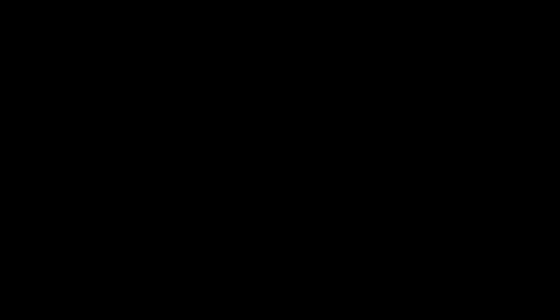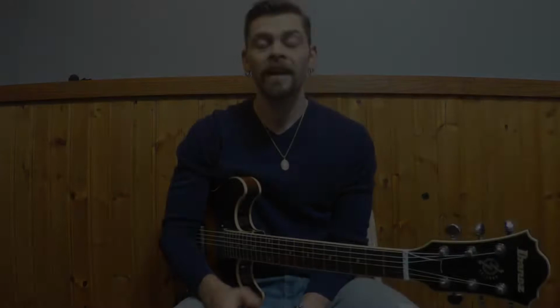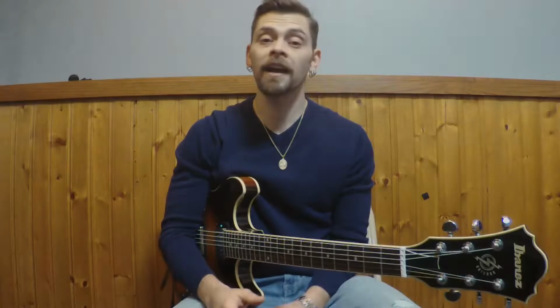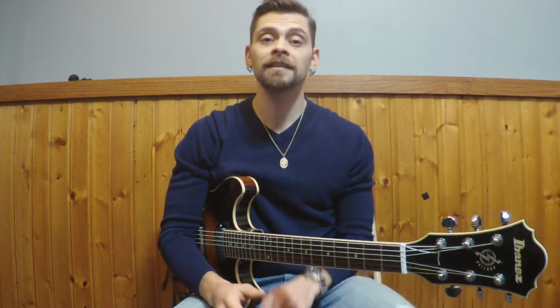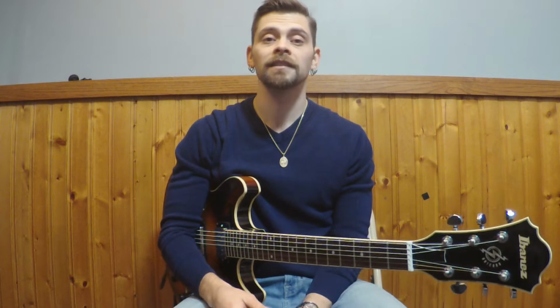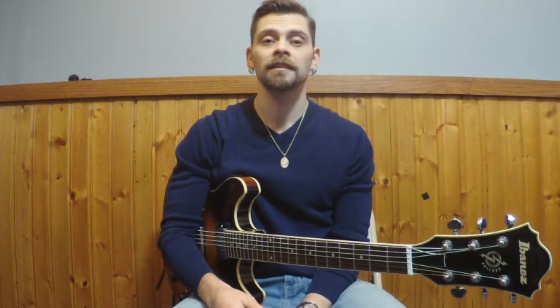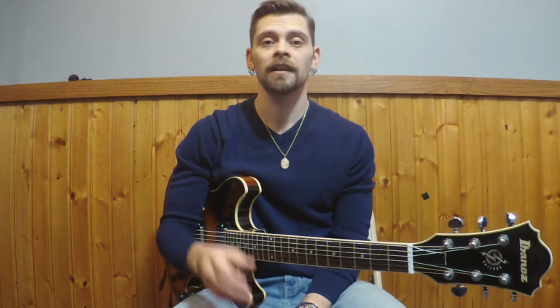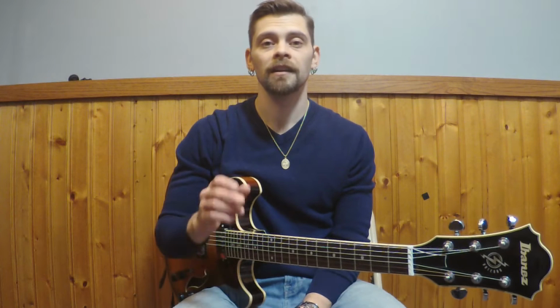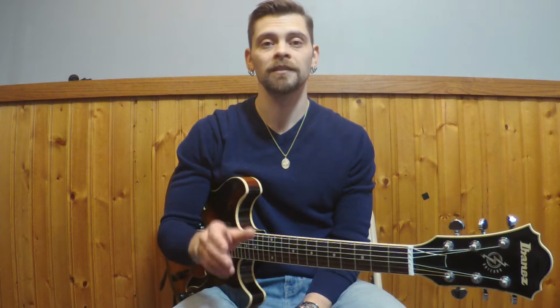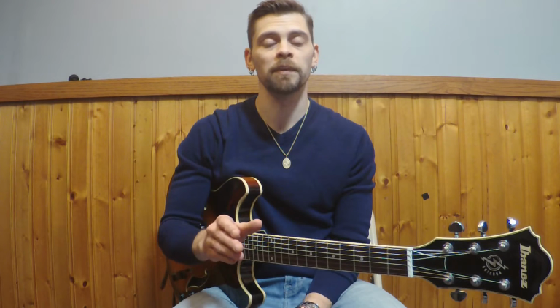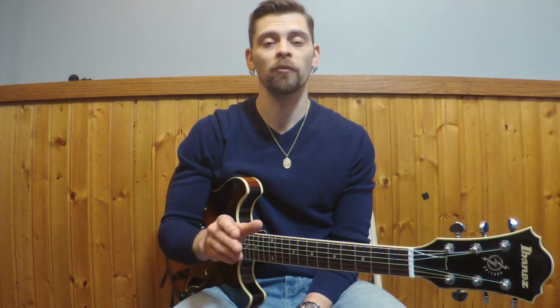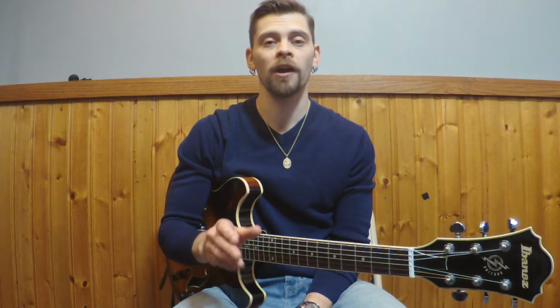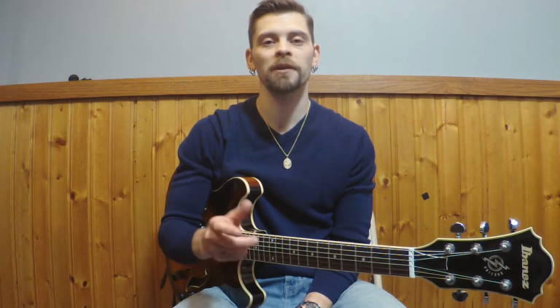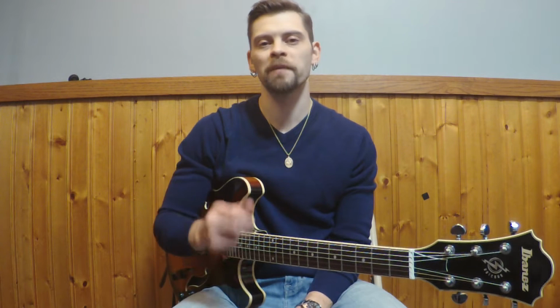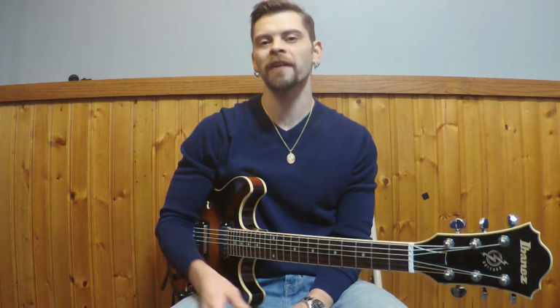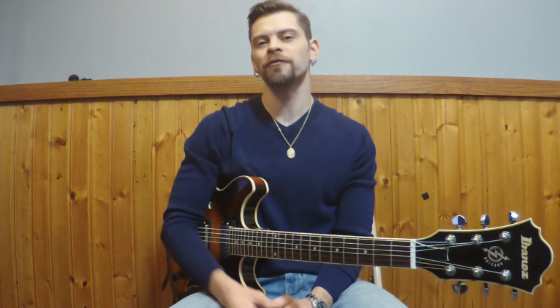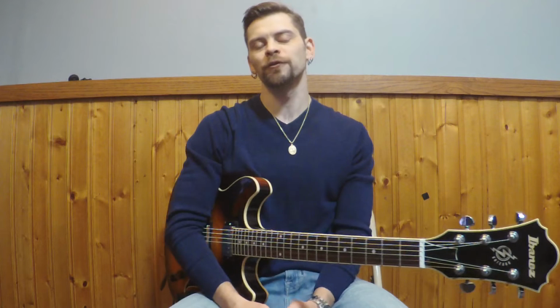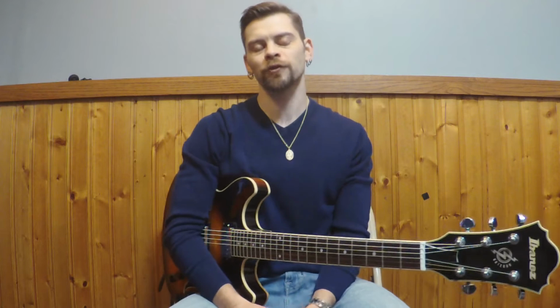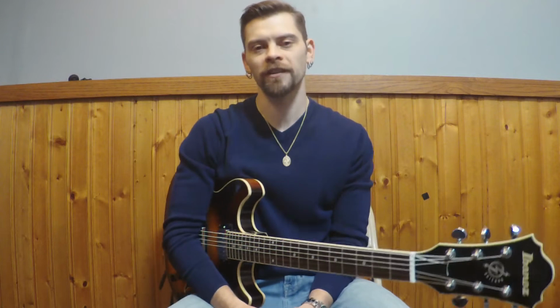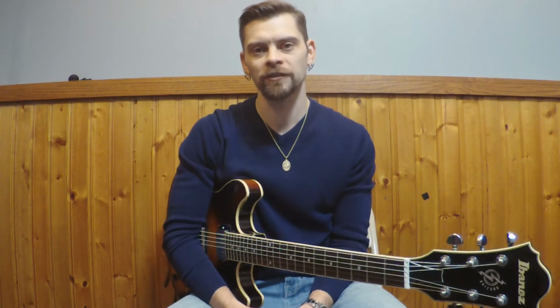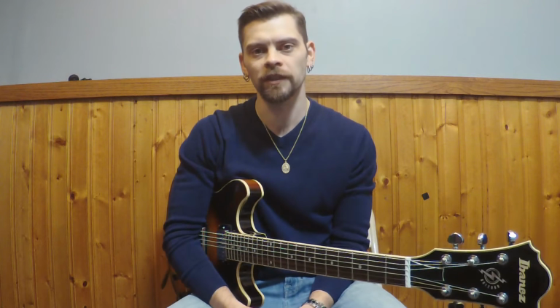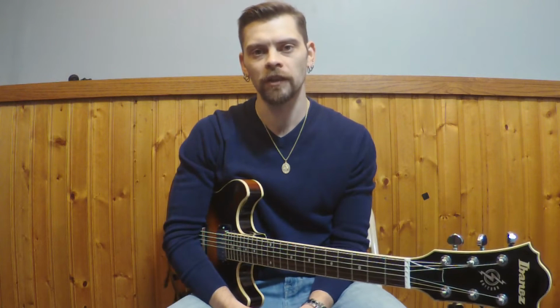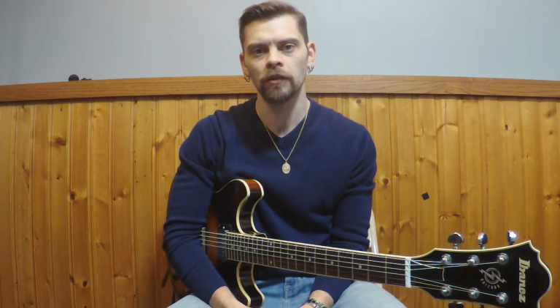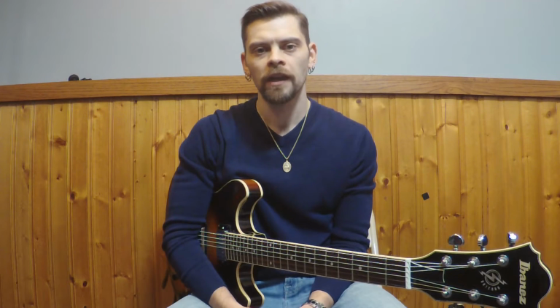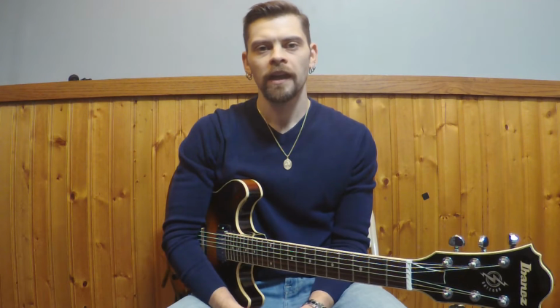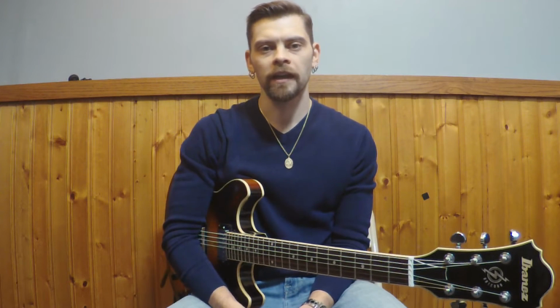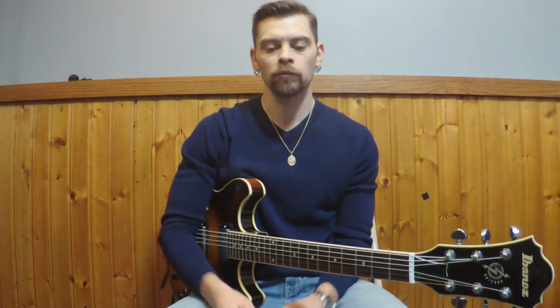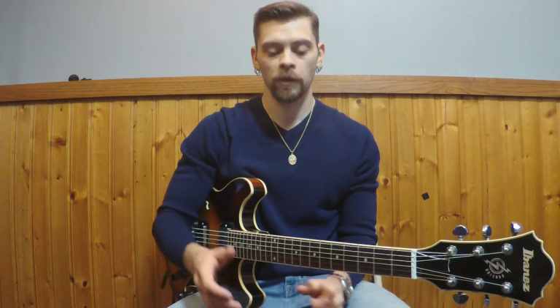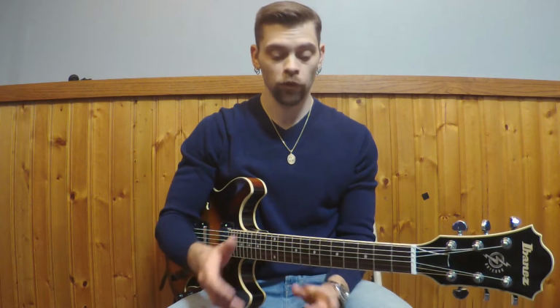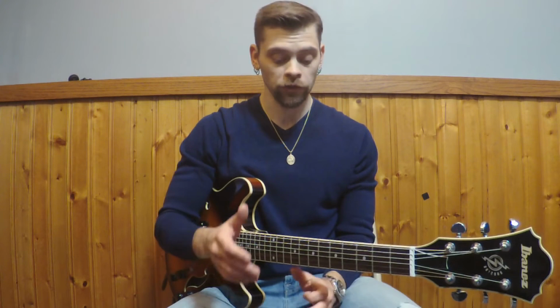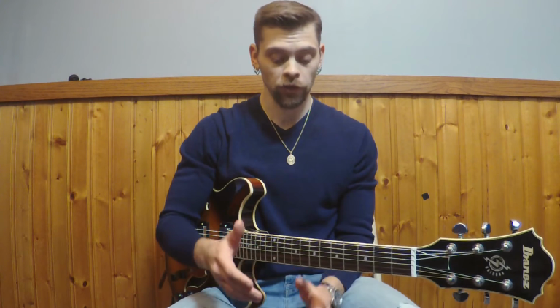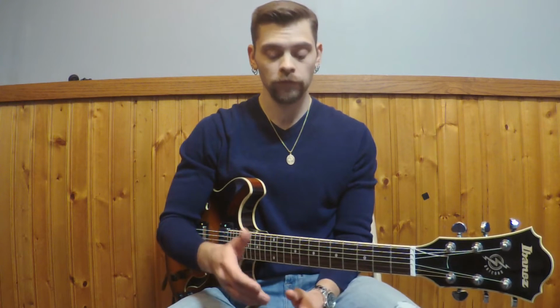Hey guys, it's been a while but I'm back with a new Try This video and what I'm going to show you today is an idea that will go through four different chords and cover two different key areas.